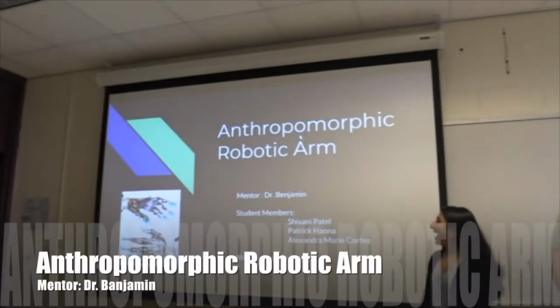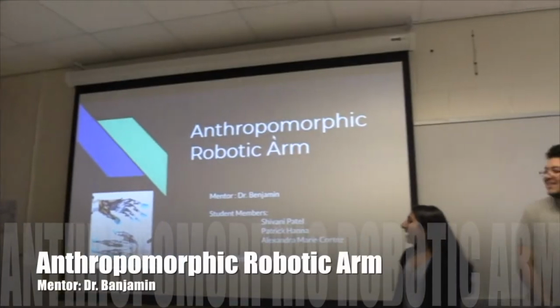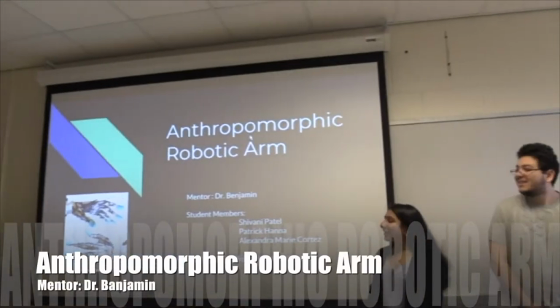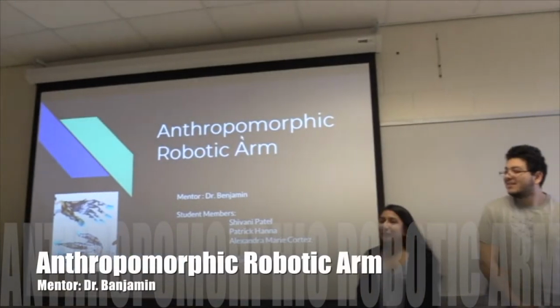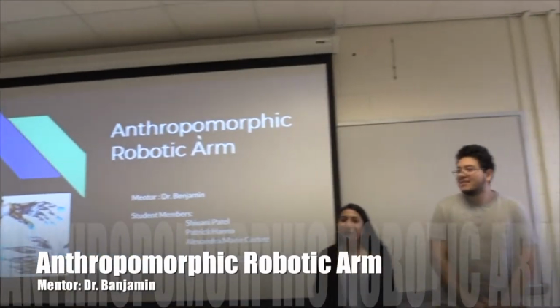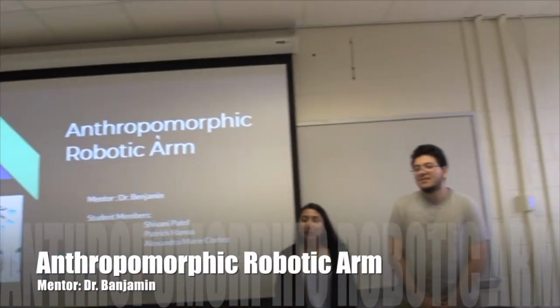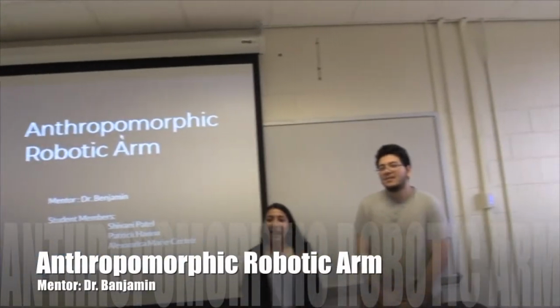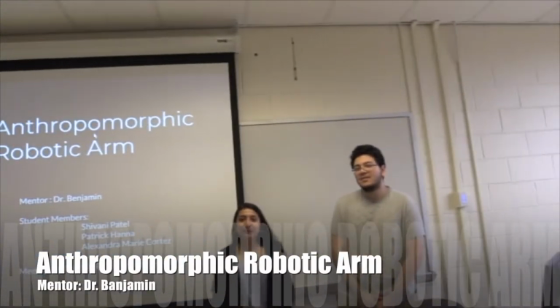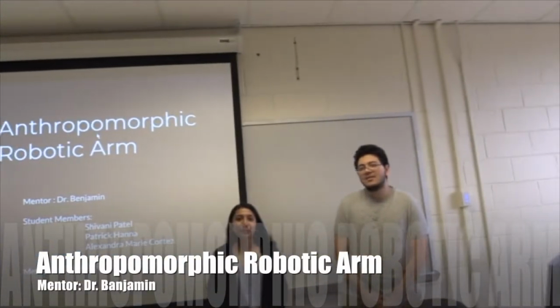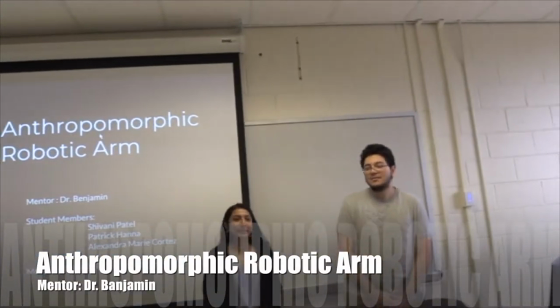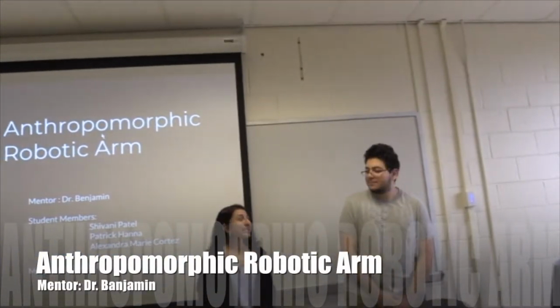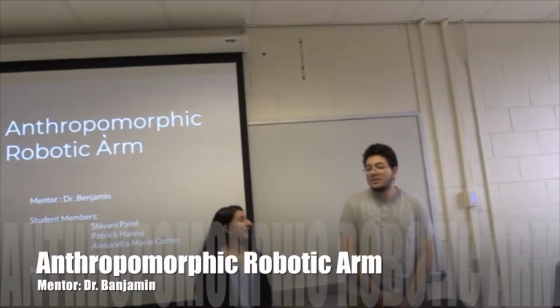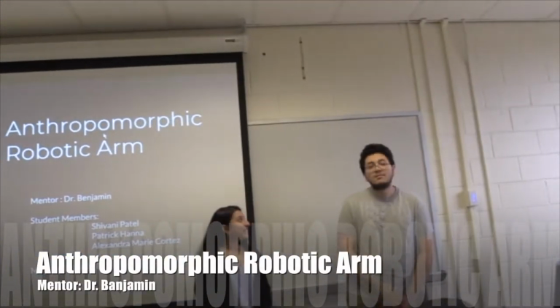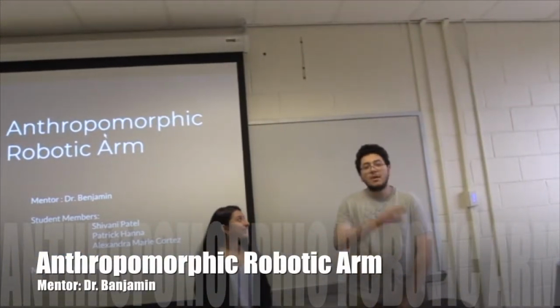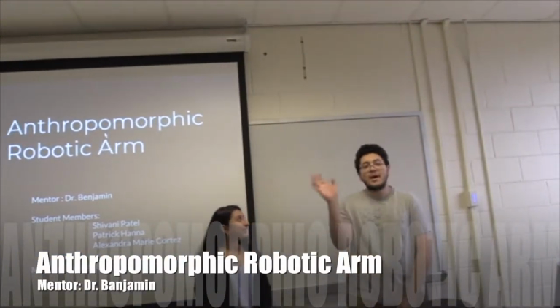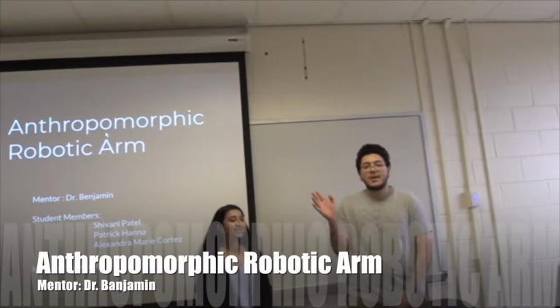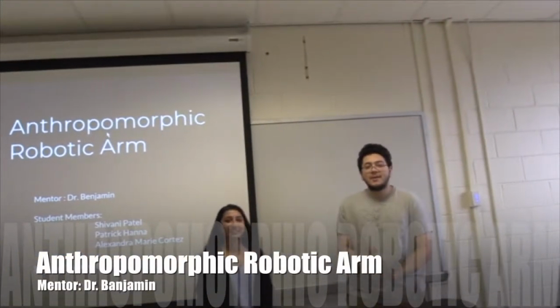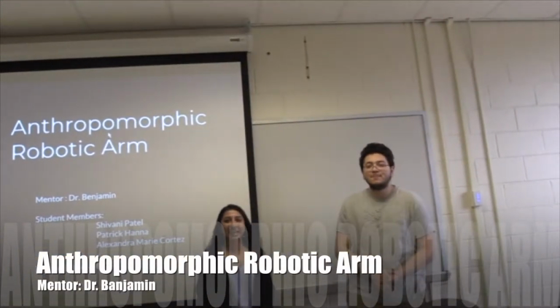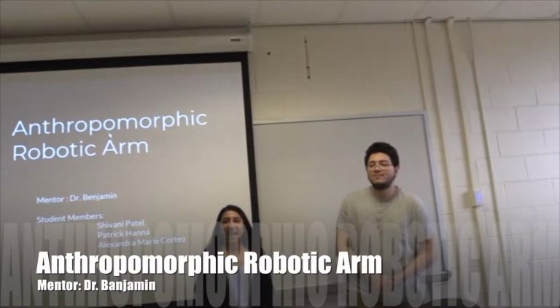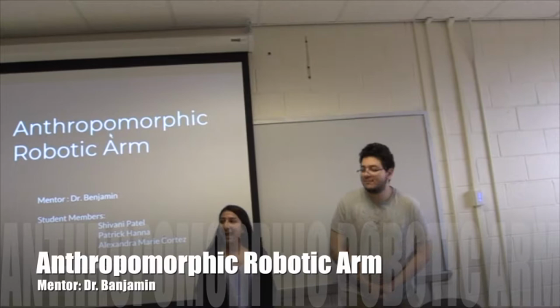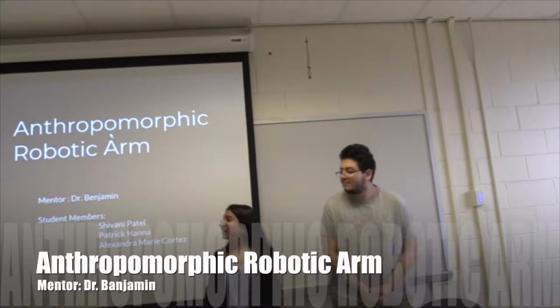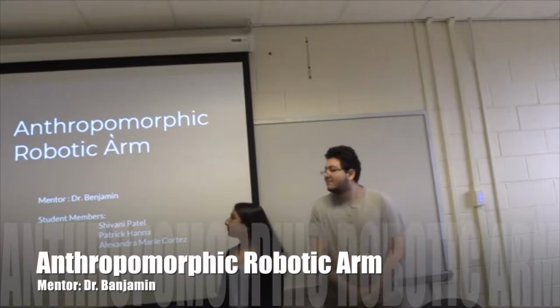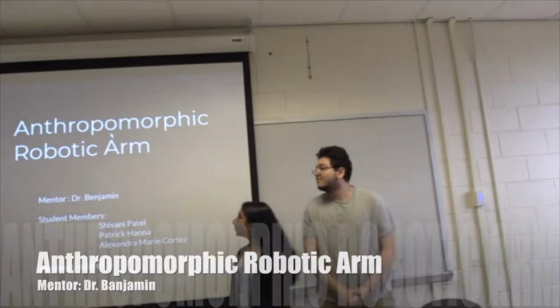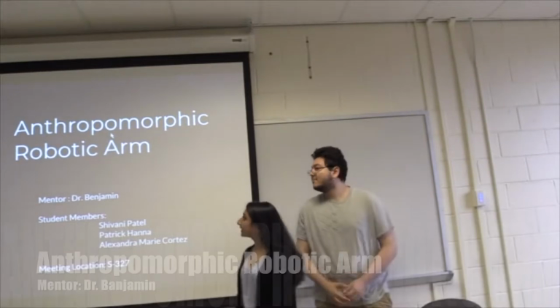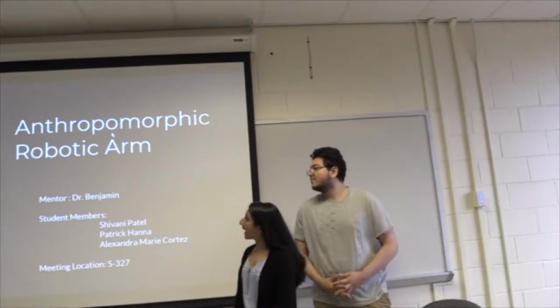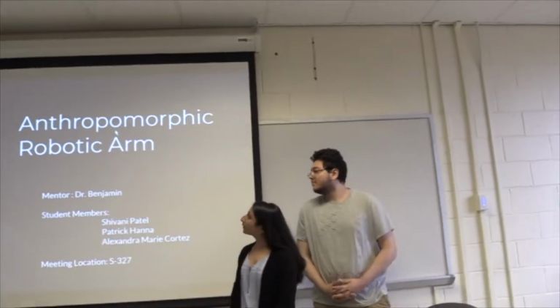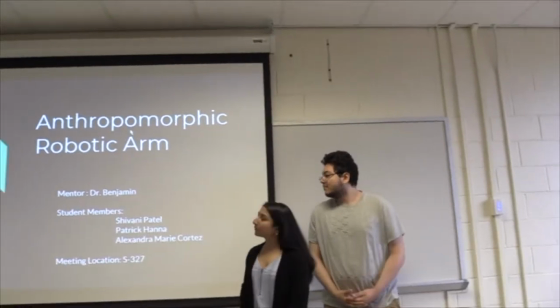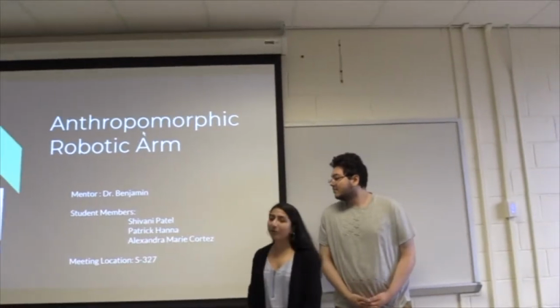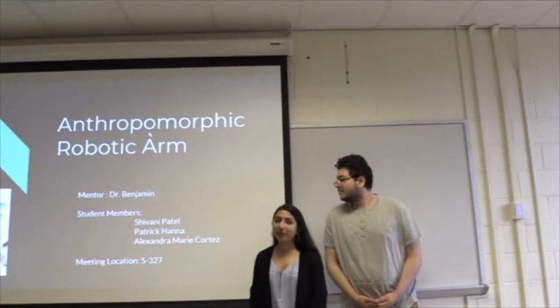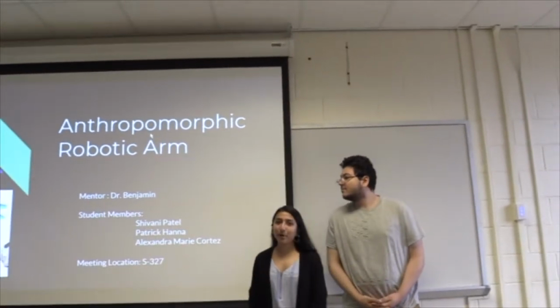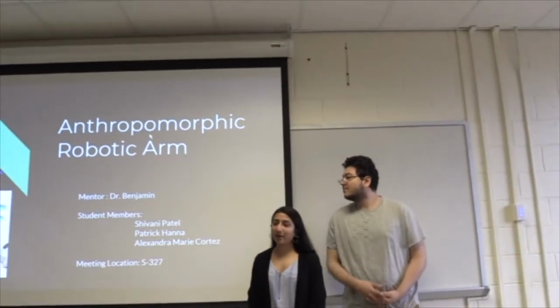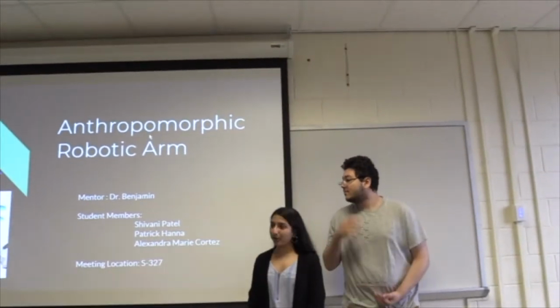Good afternoon everyone. I am Shivani Patel. I'm Patrick Hanna. And our project is anthropomorphic robotic arm.